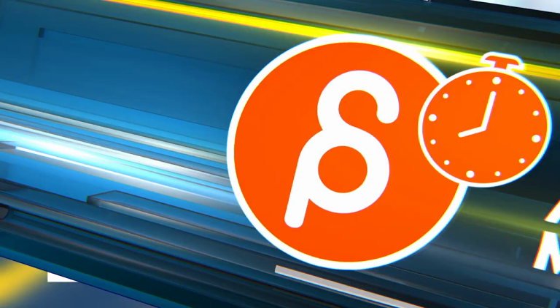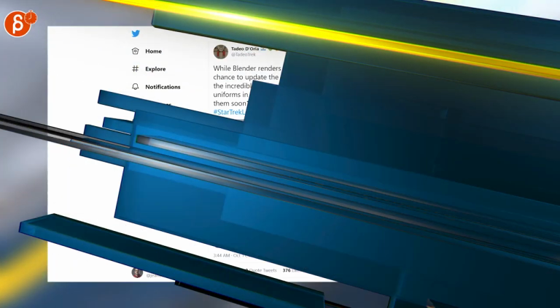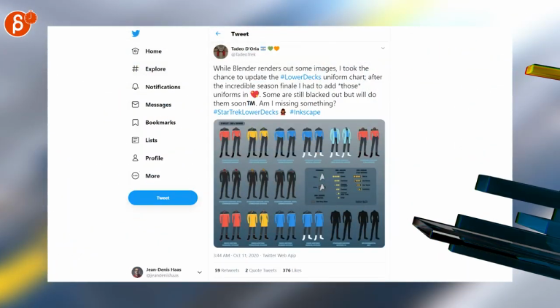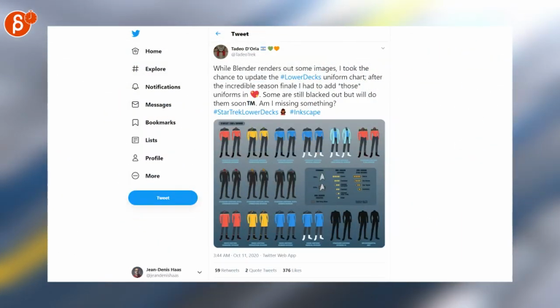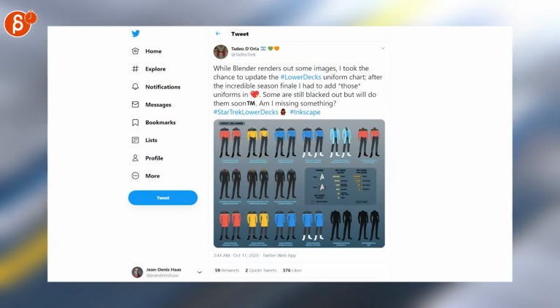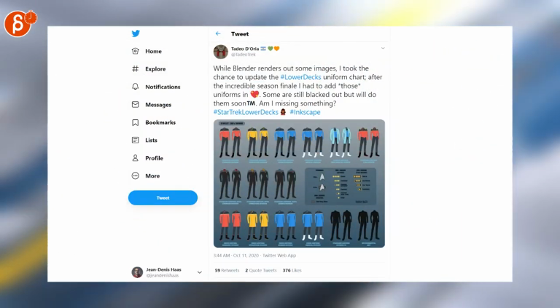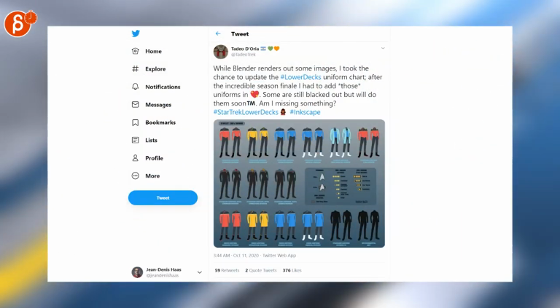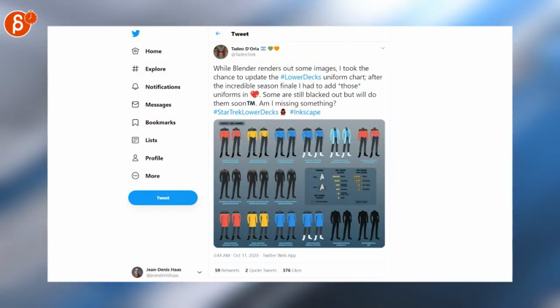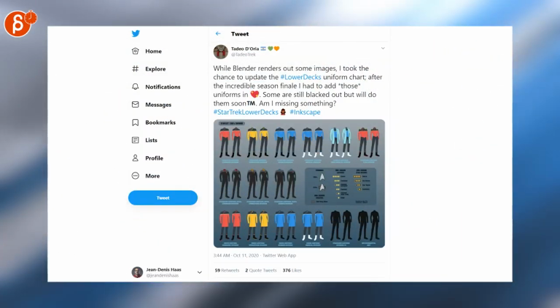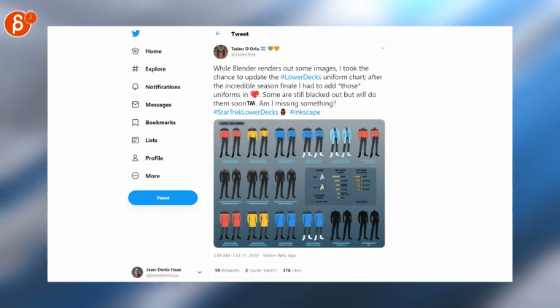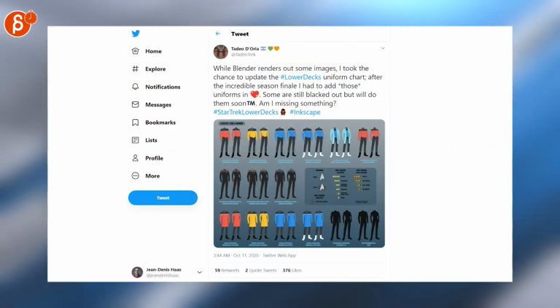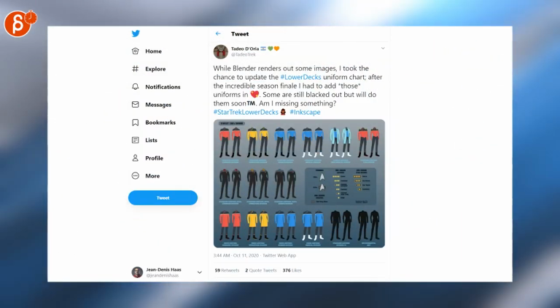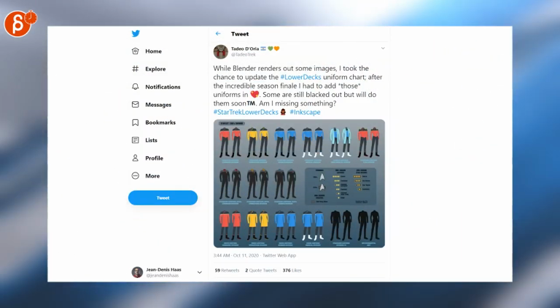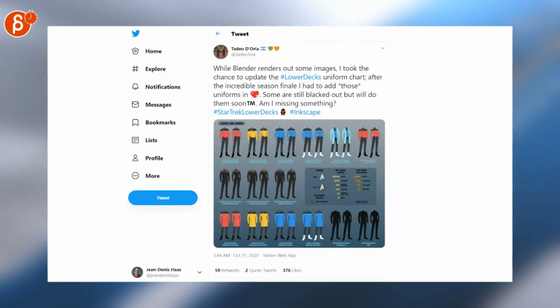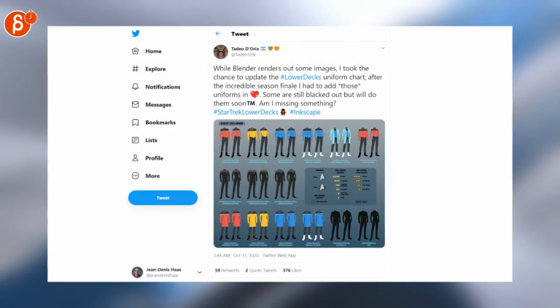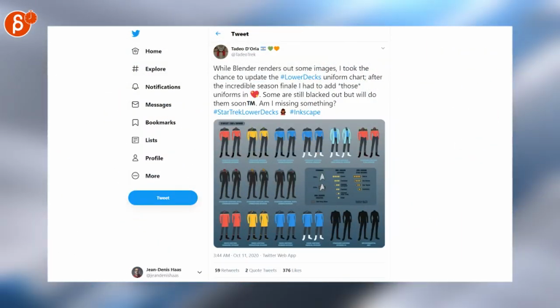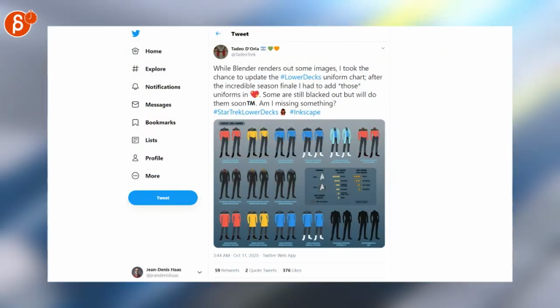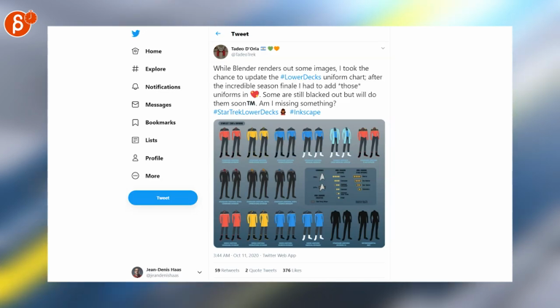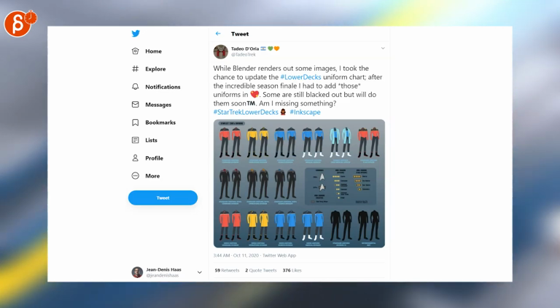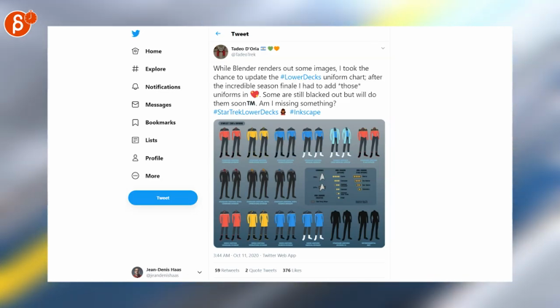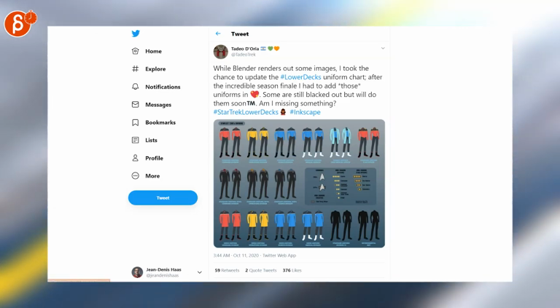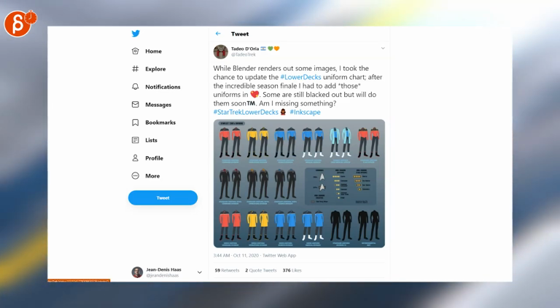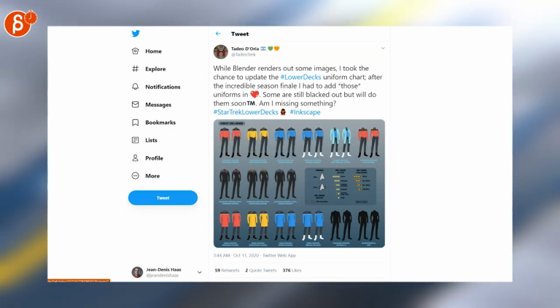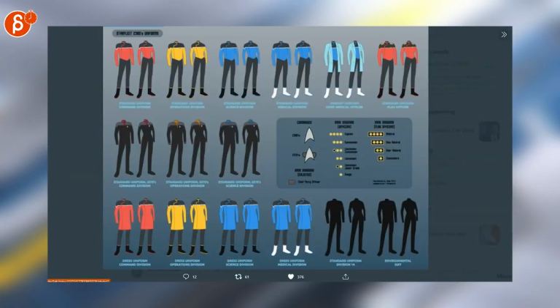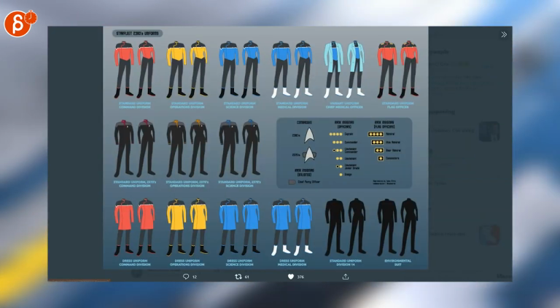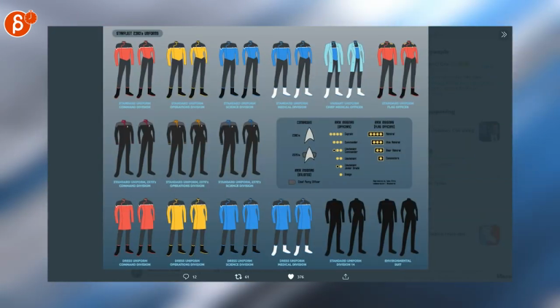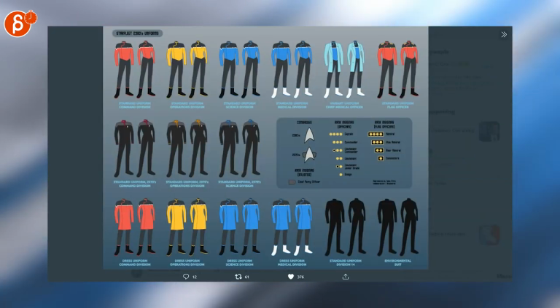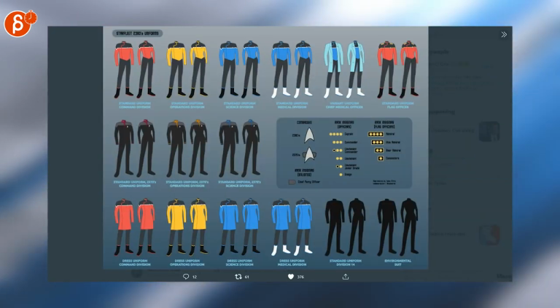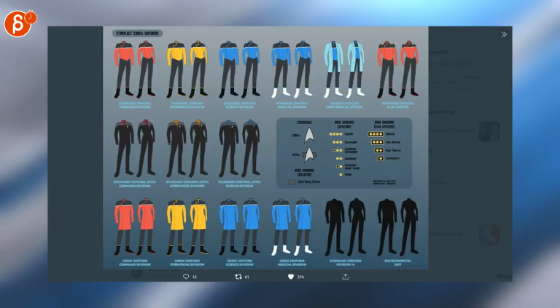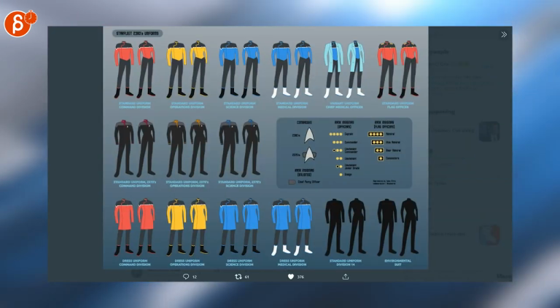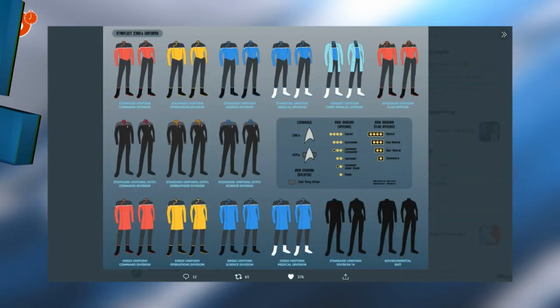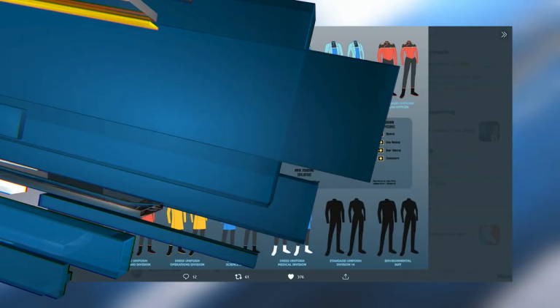You know it — if there's something about Trek, I gotta post it. This is really cool: someone made up the whole gamut of Star Trek Lower Decks costumes.